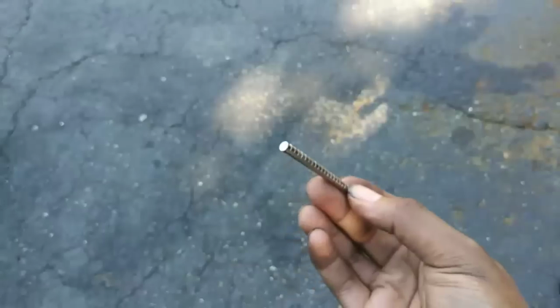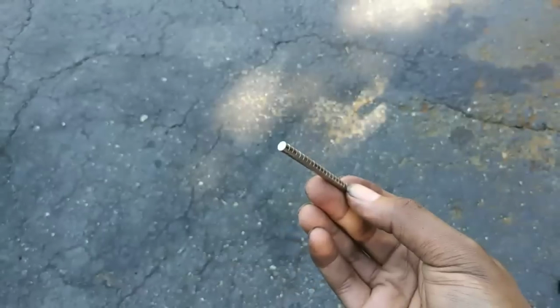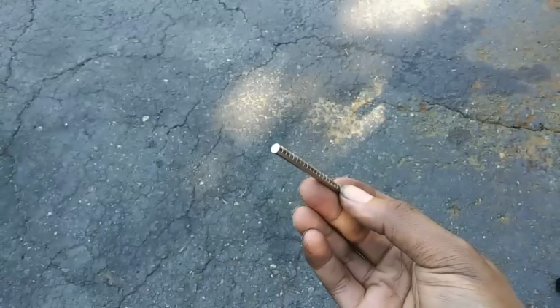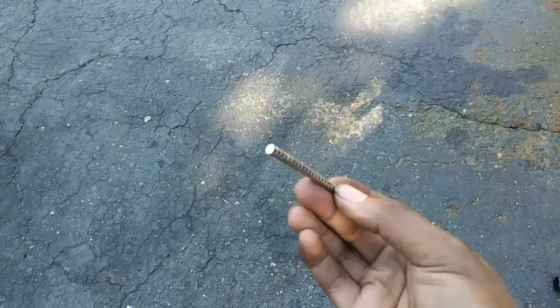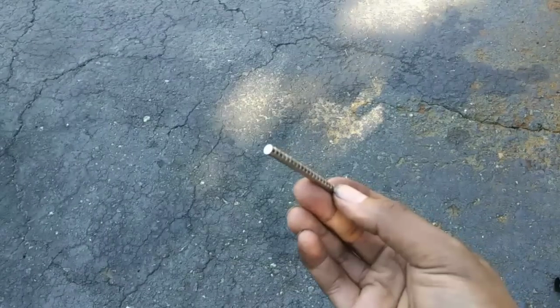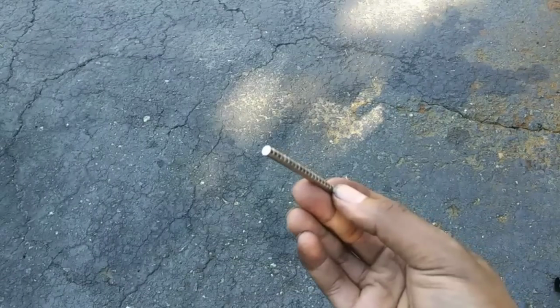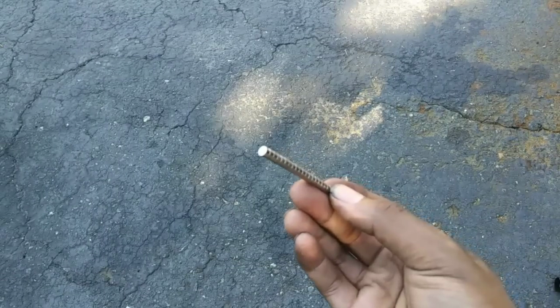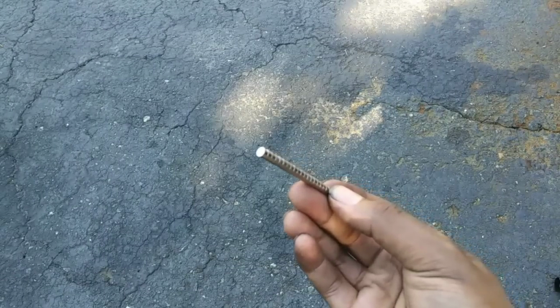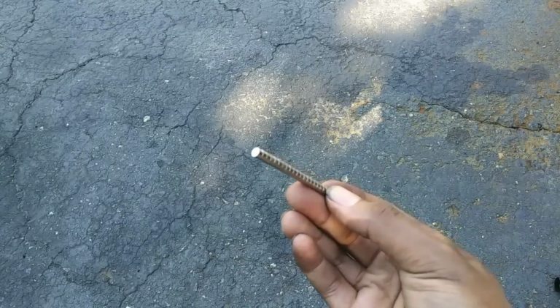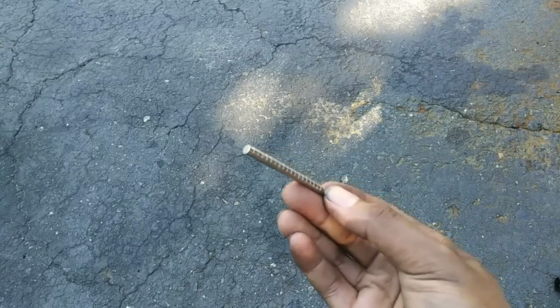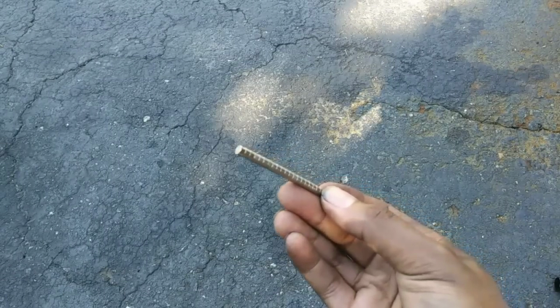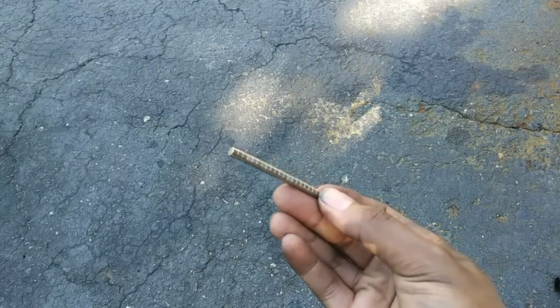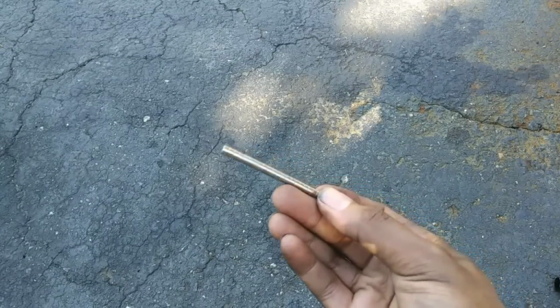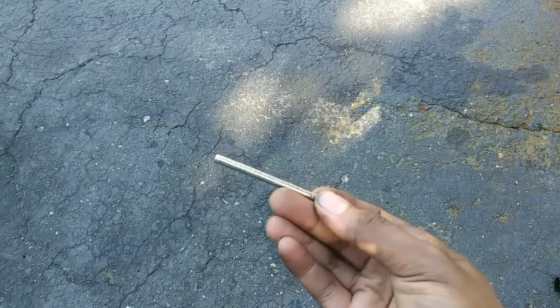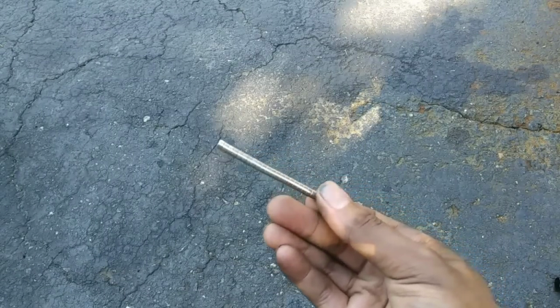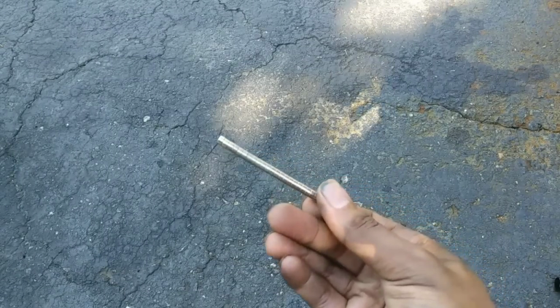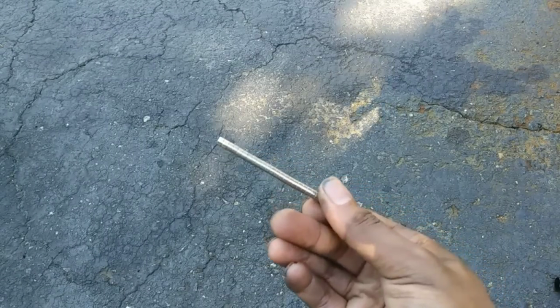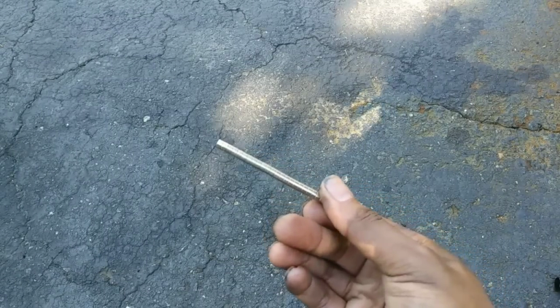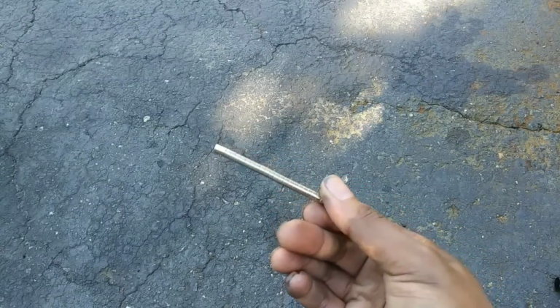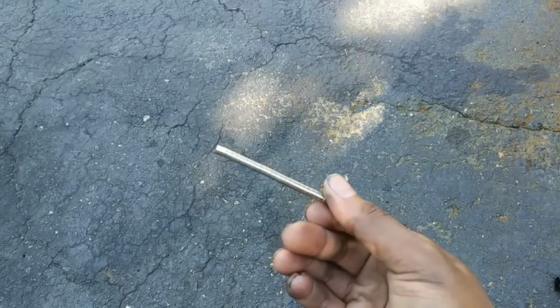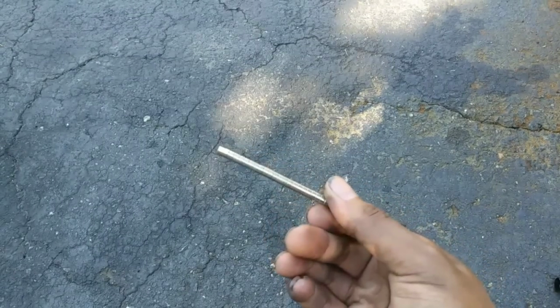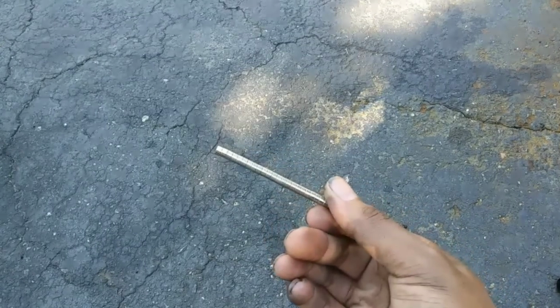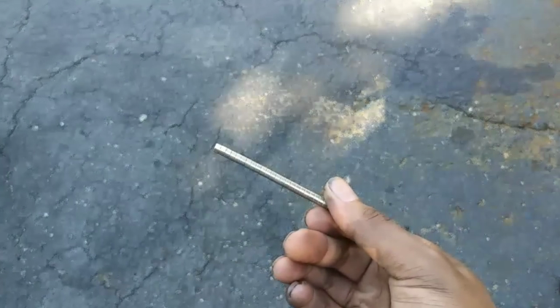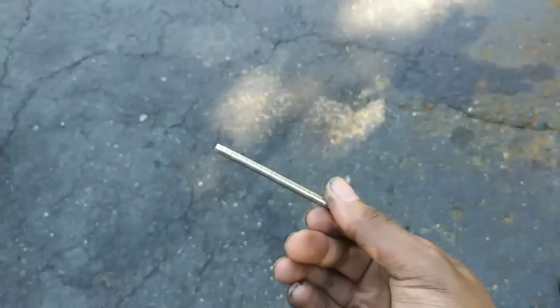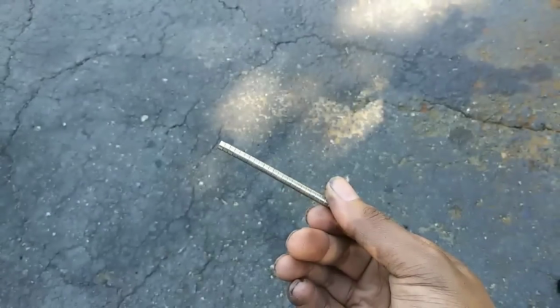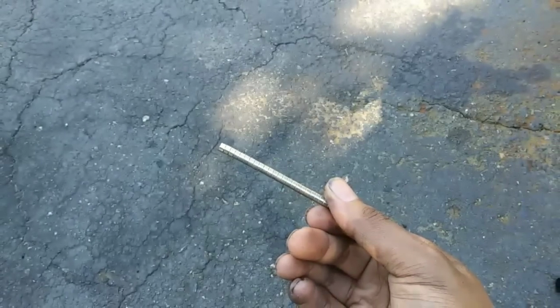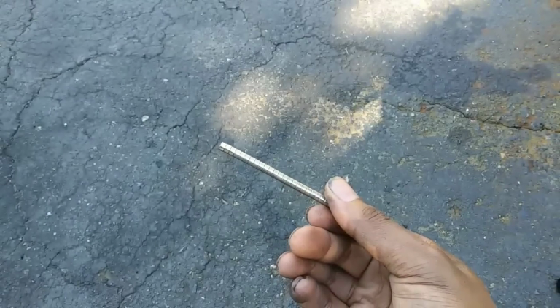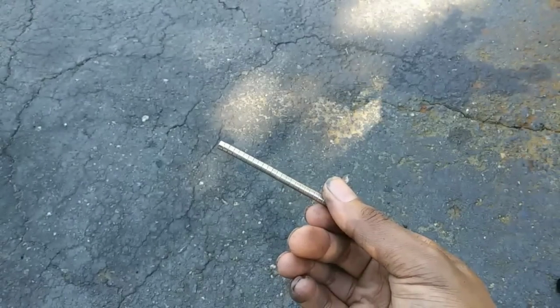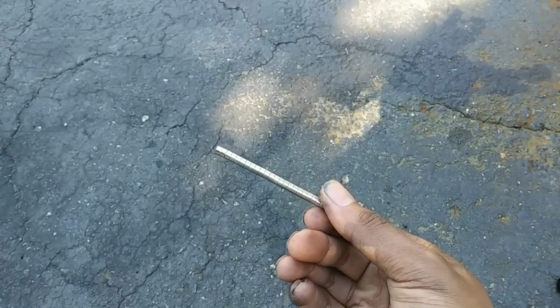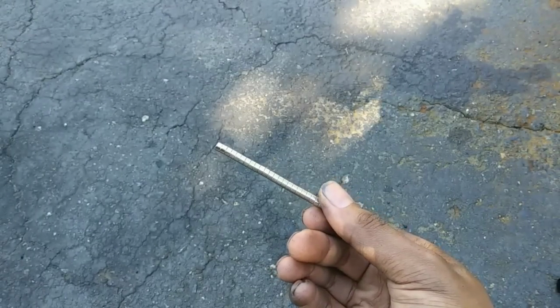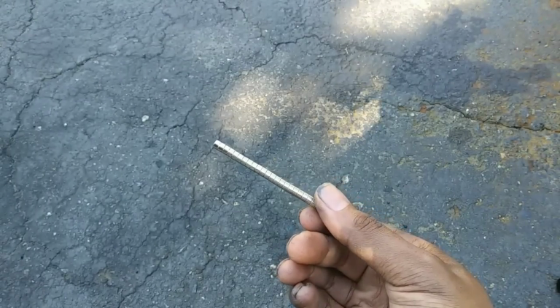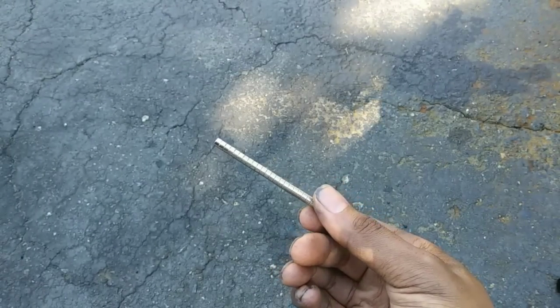To make reinstallation easier, I'll be using these small magnets. I'll leave a link to these in the description below as well.